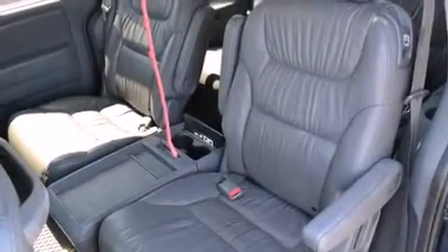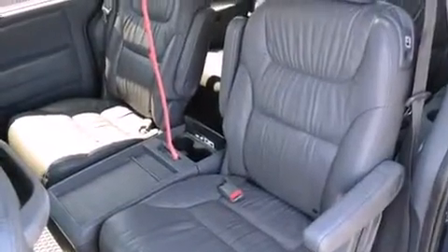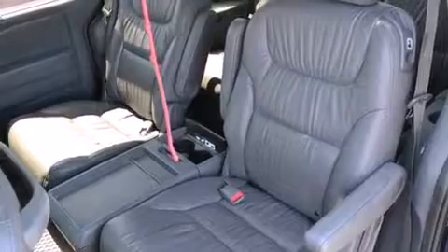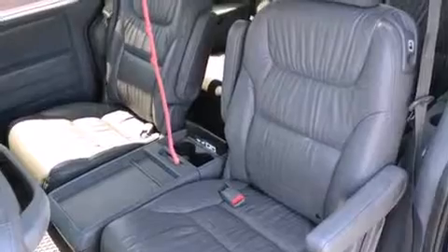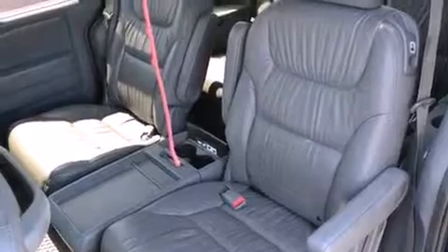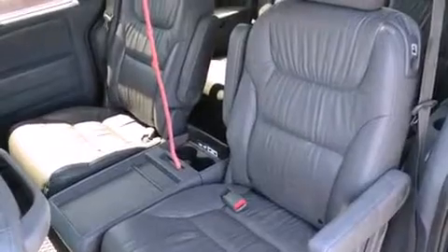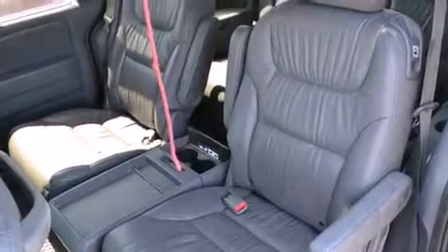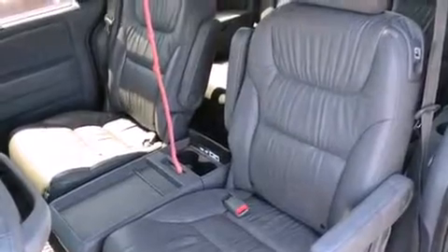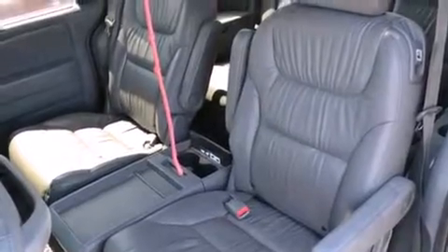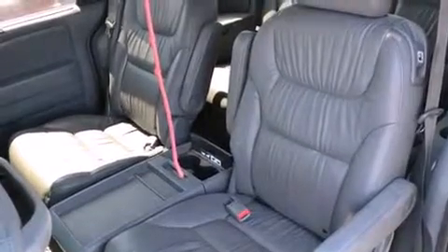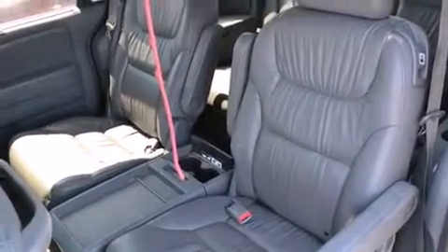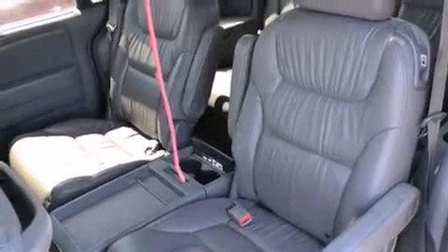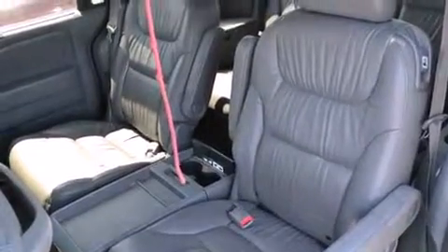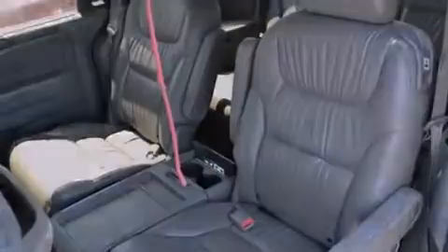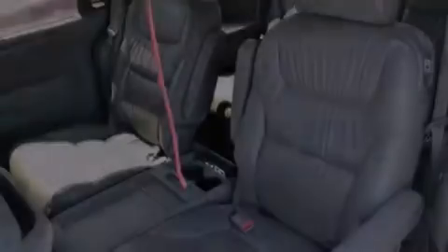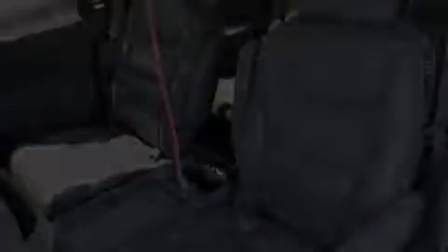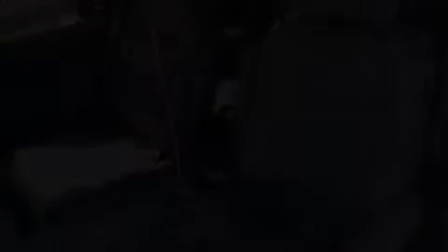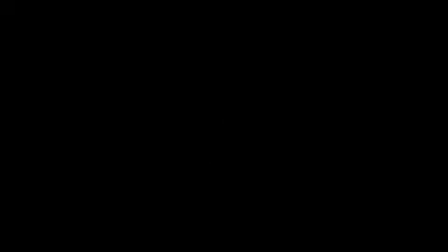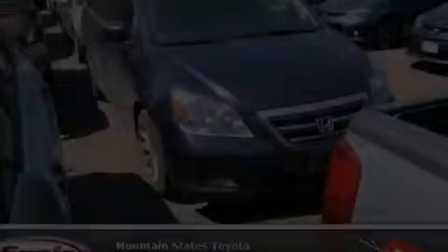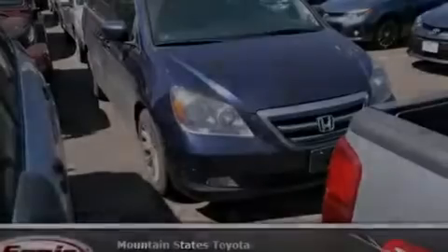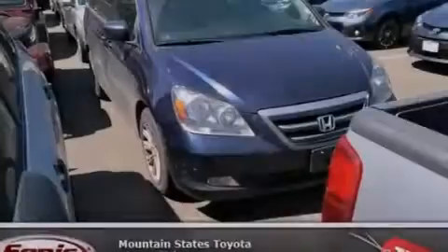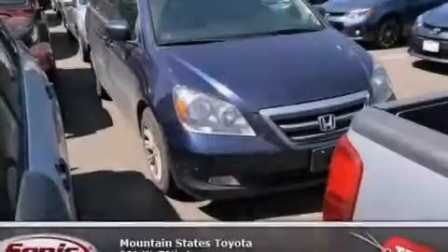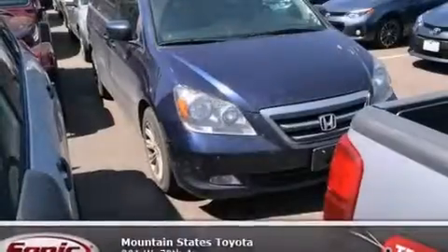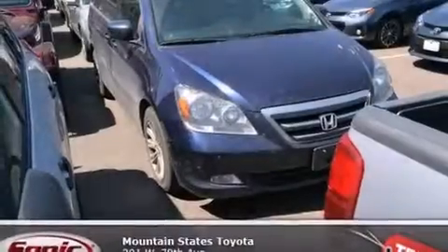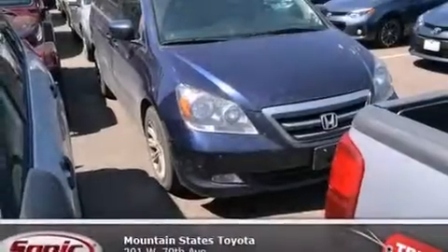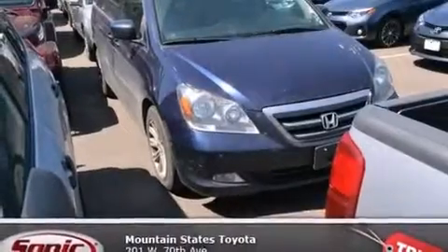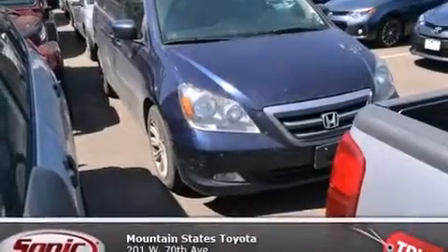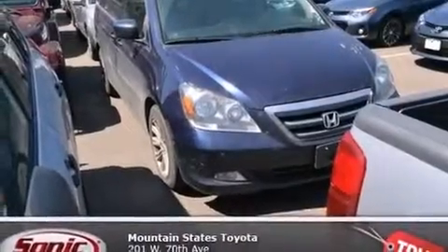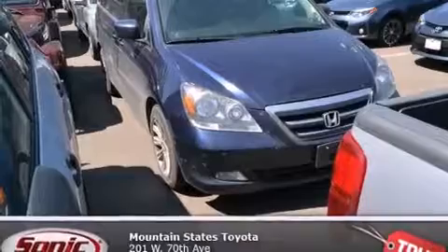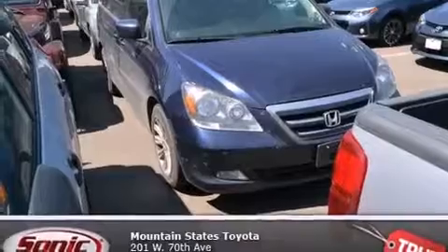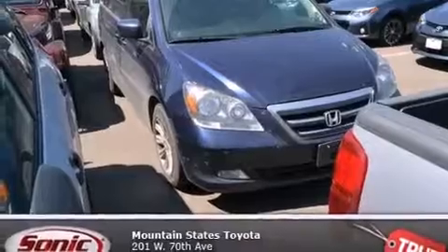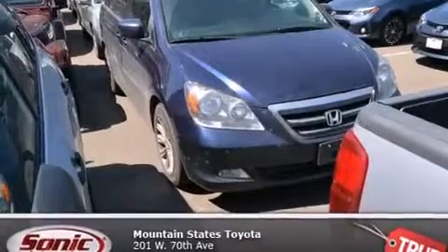A split-folding rear seat. And the heated seats can warm you up in seconds, keeping you and your passengers comfortable the whole trip.